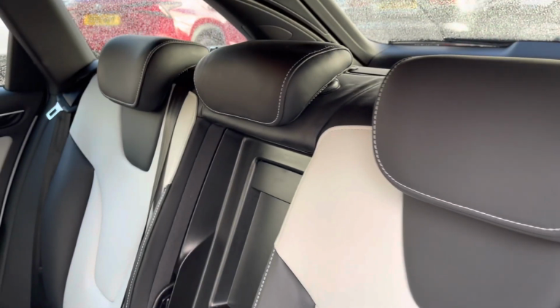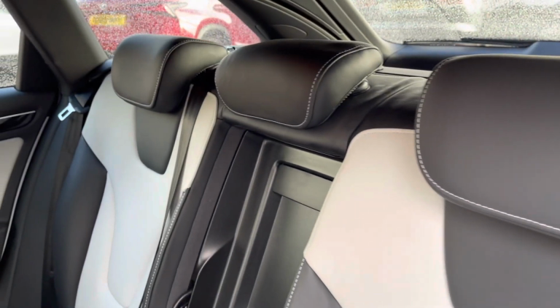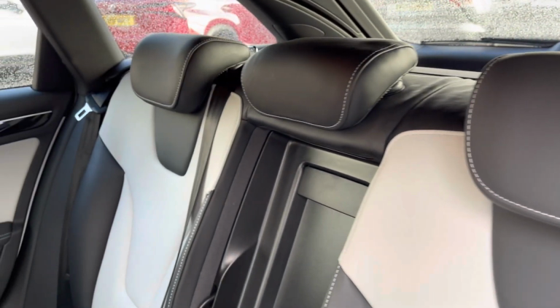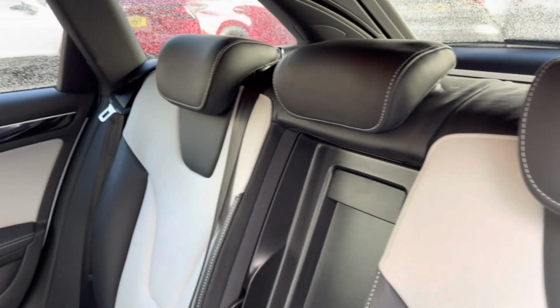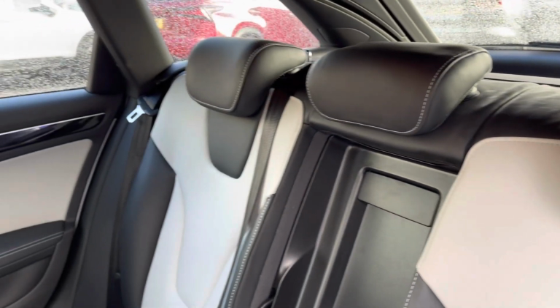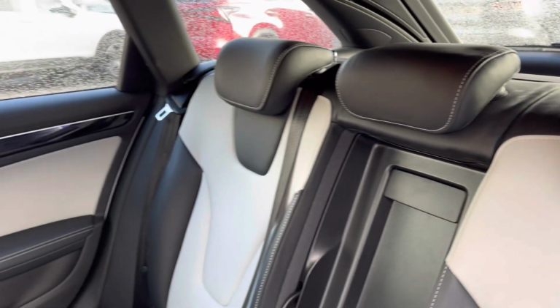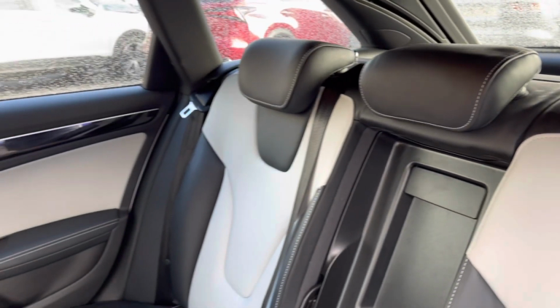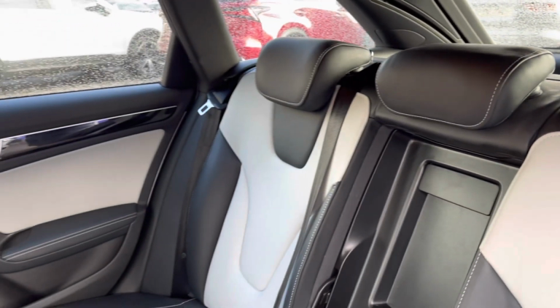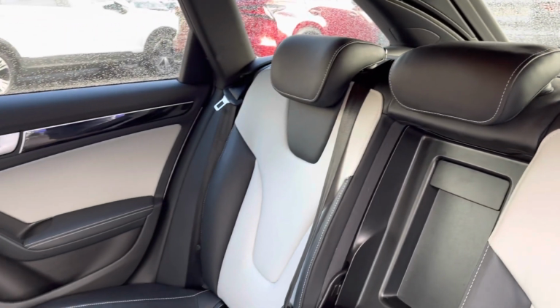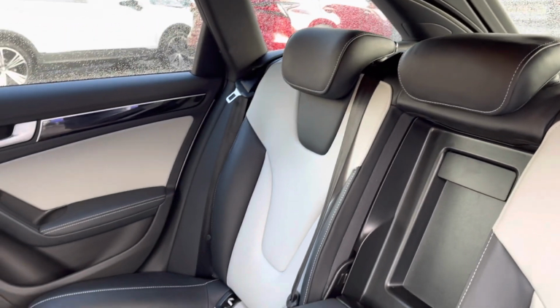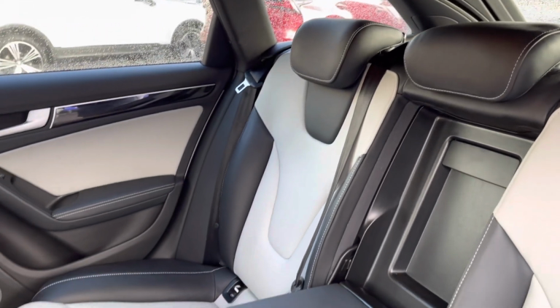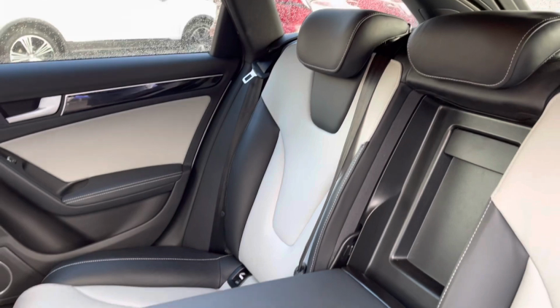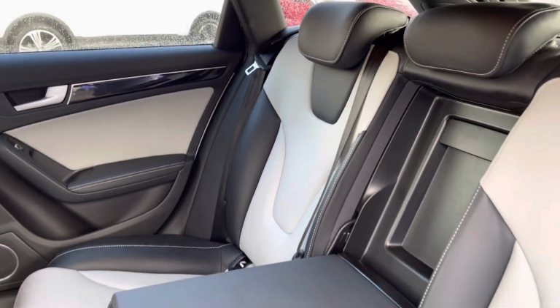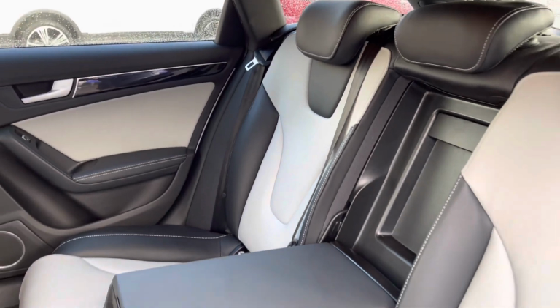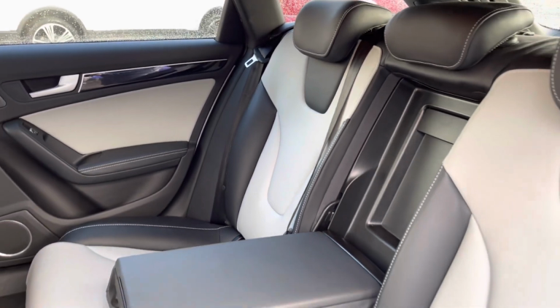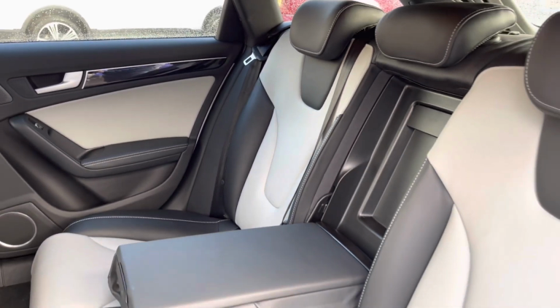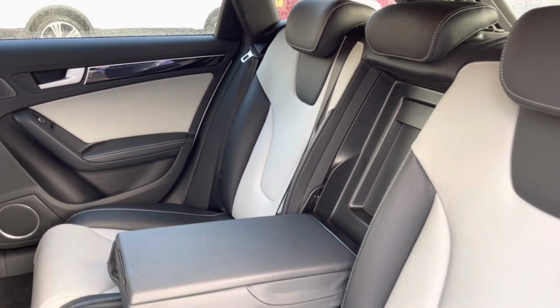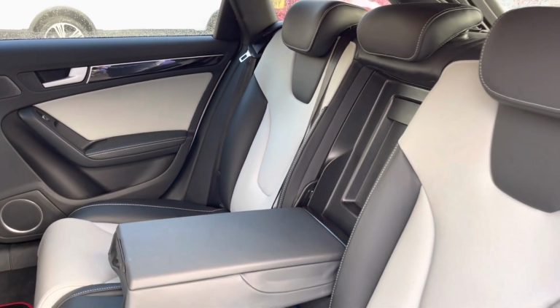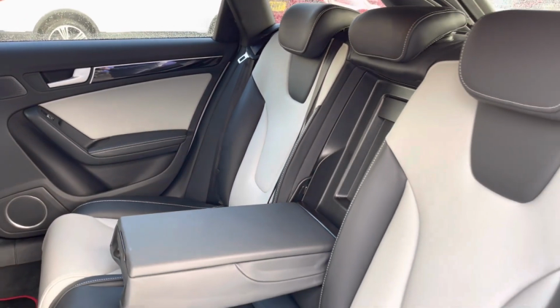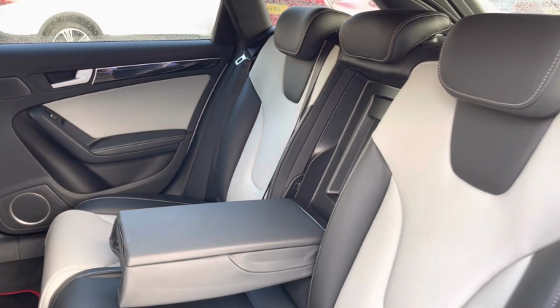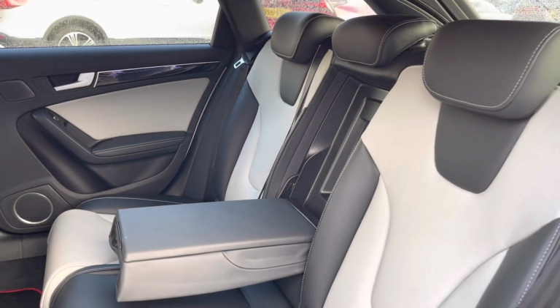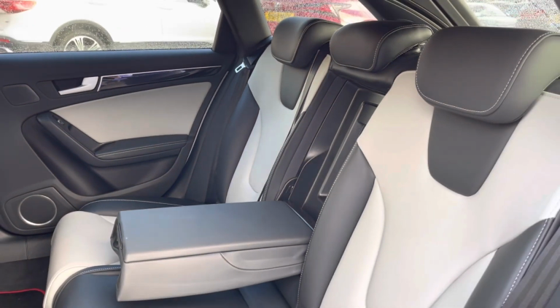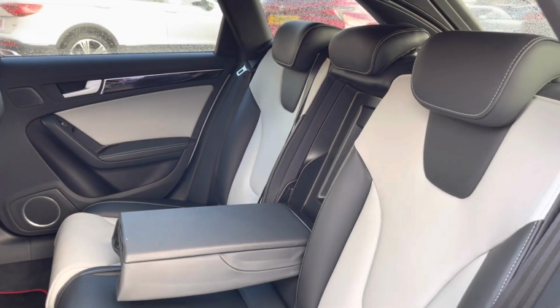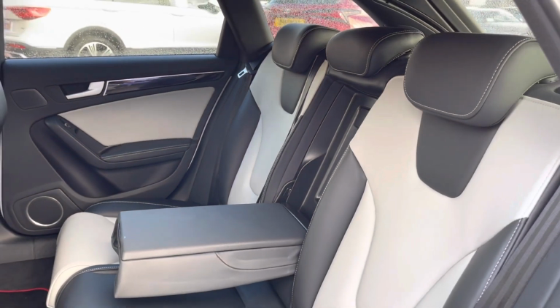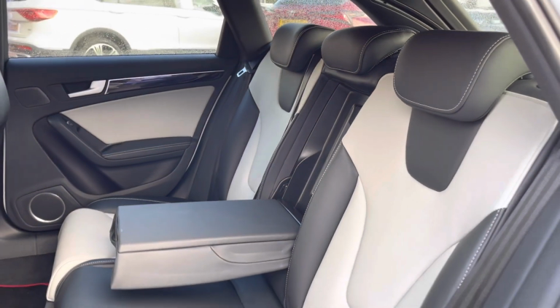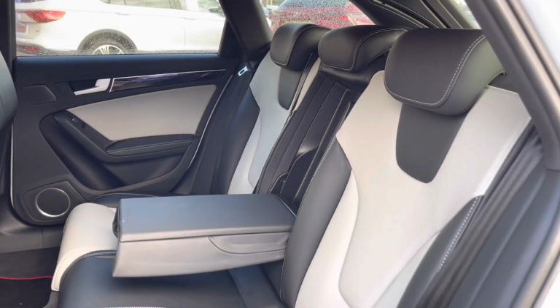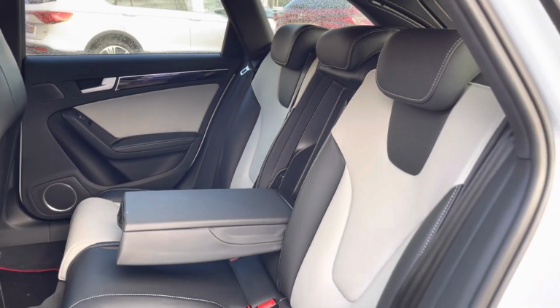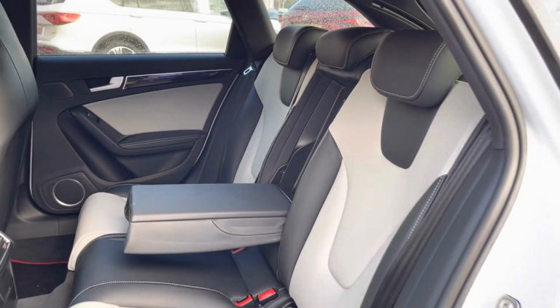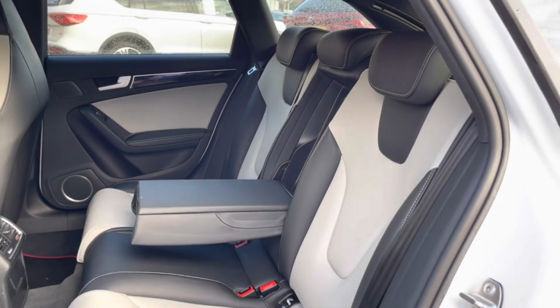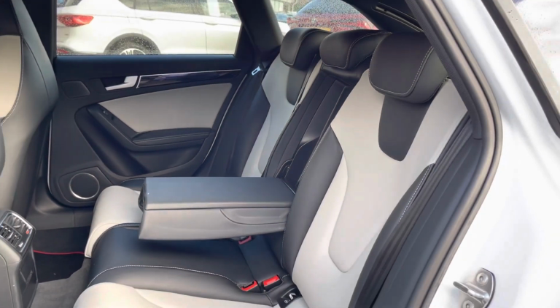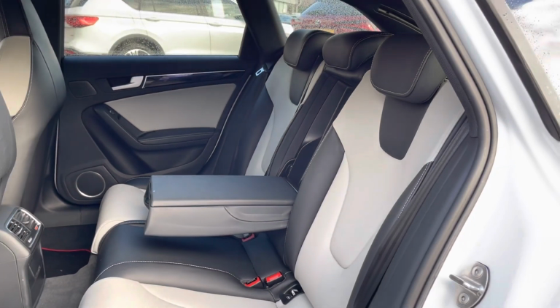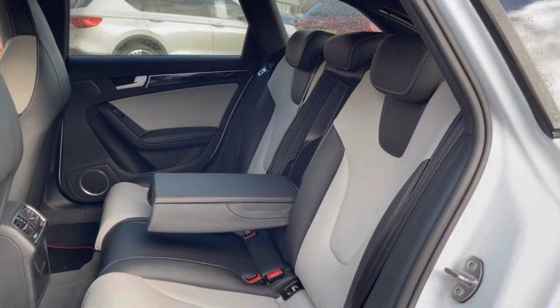The rear seats do come with a two-toned full leather posture-finished seat with a handy armrest in the centre.